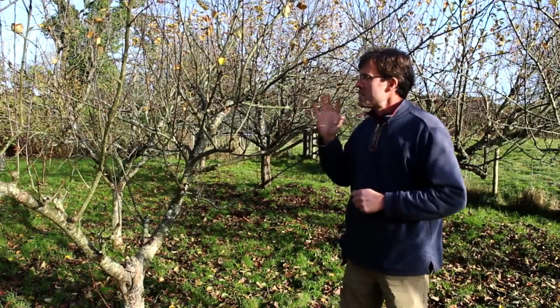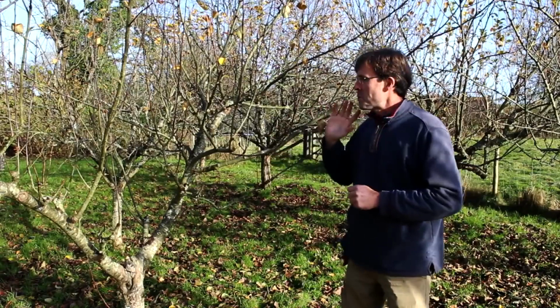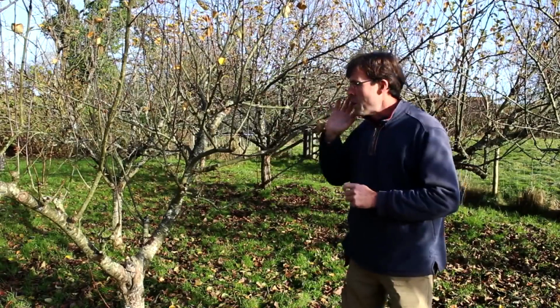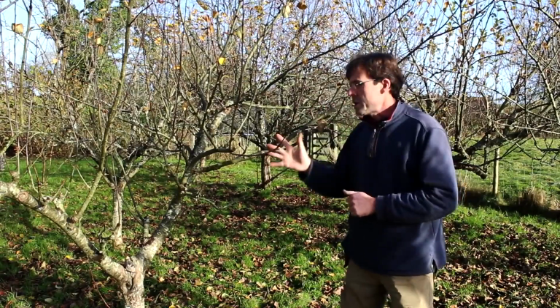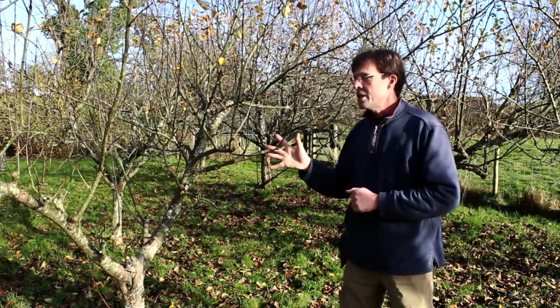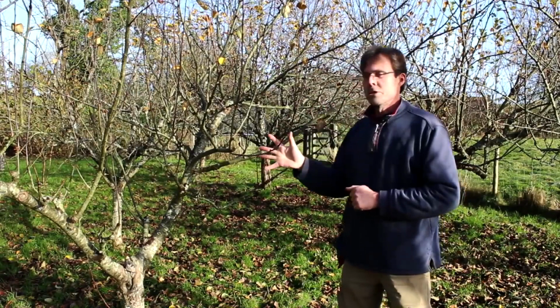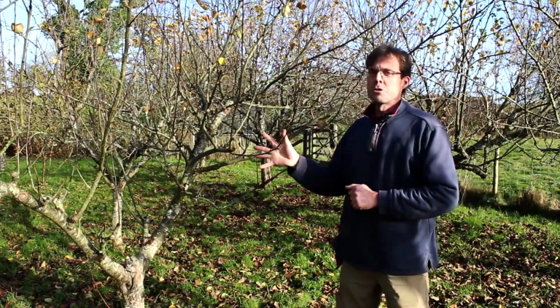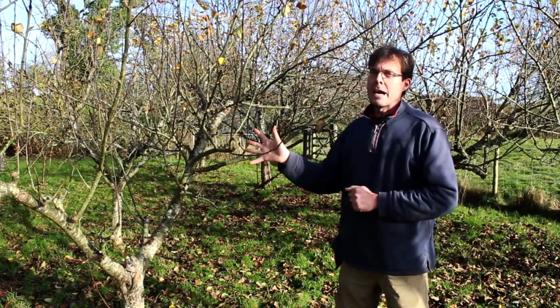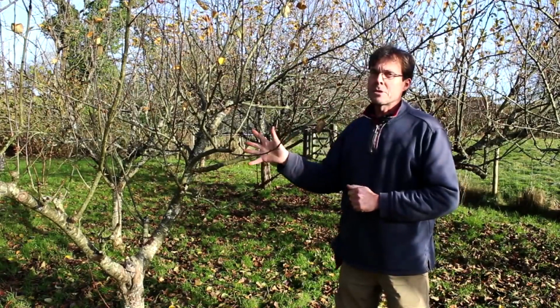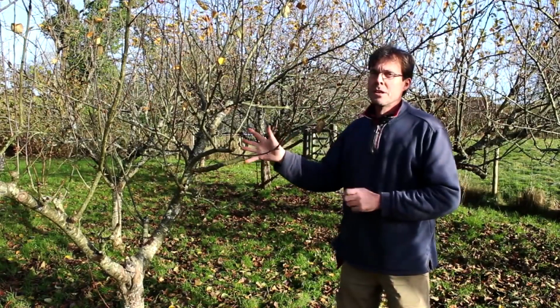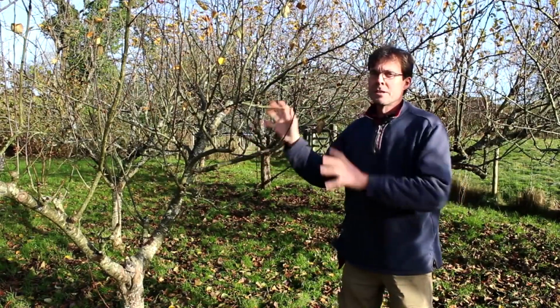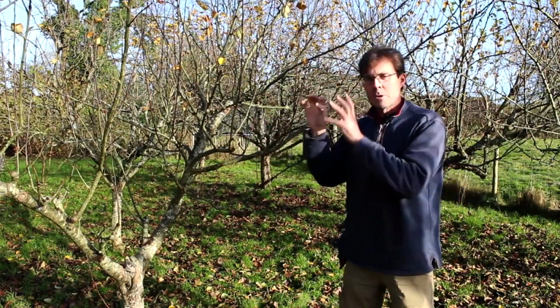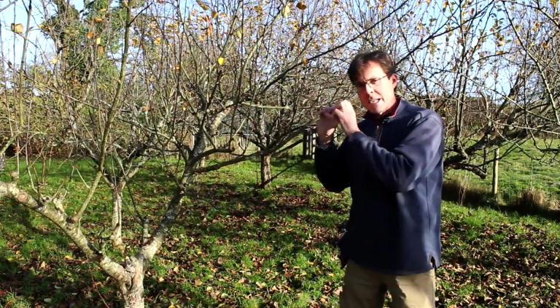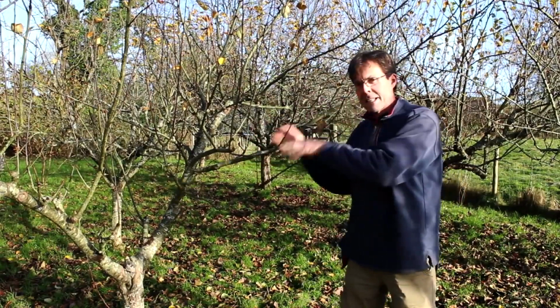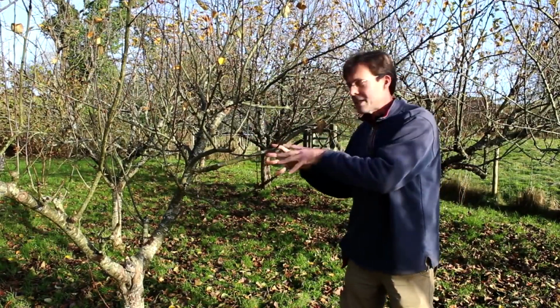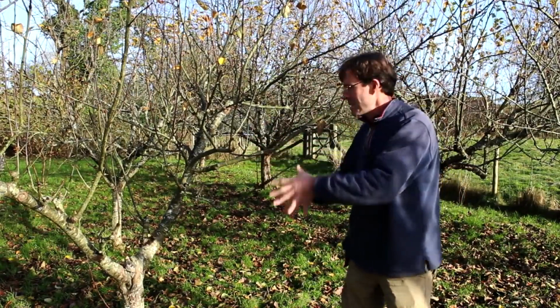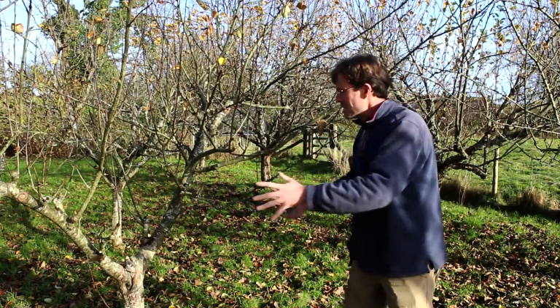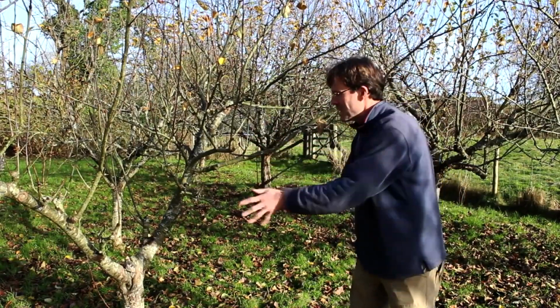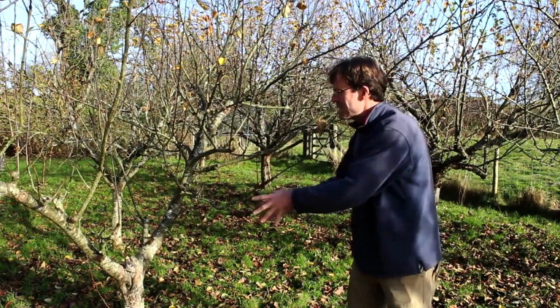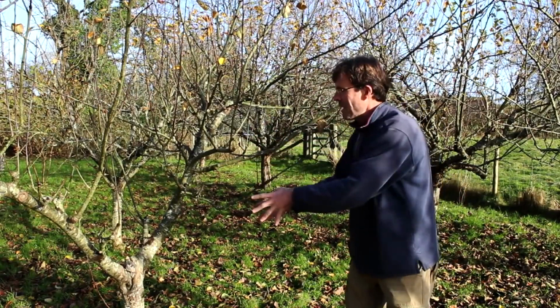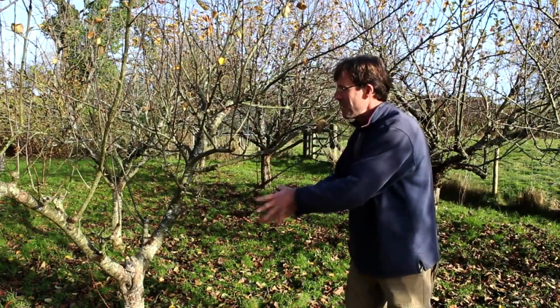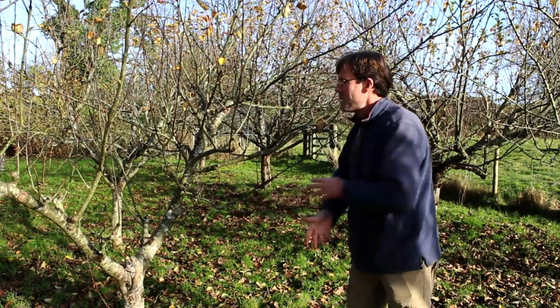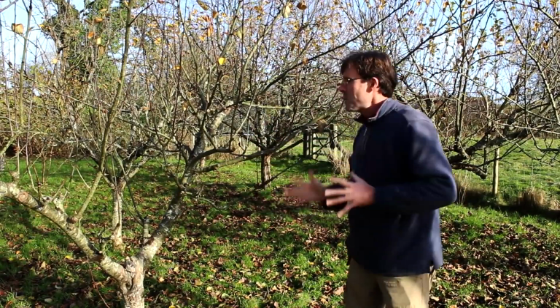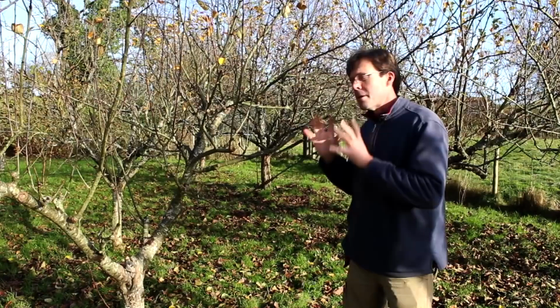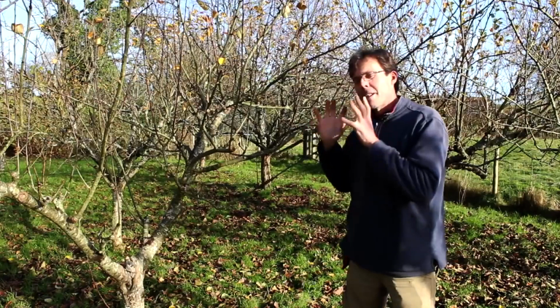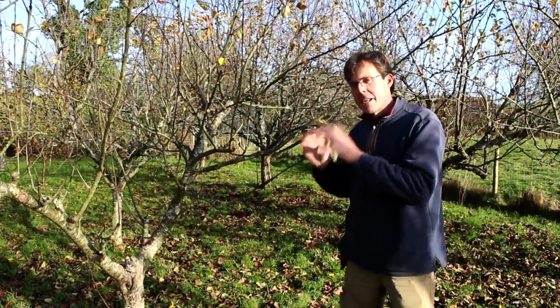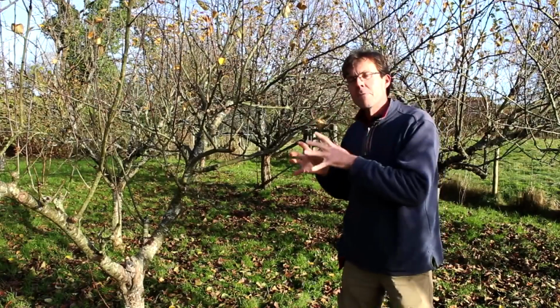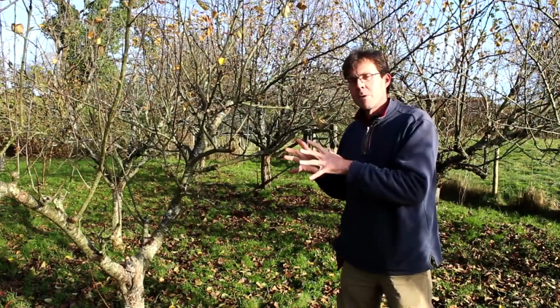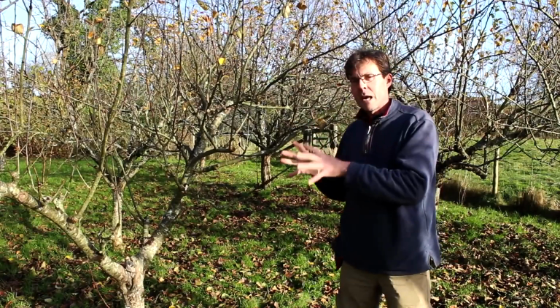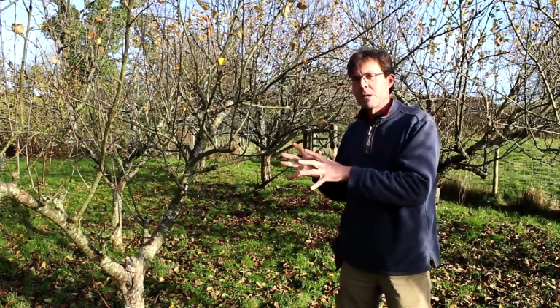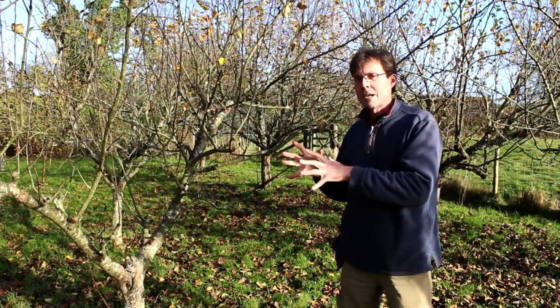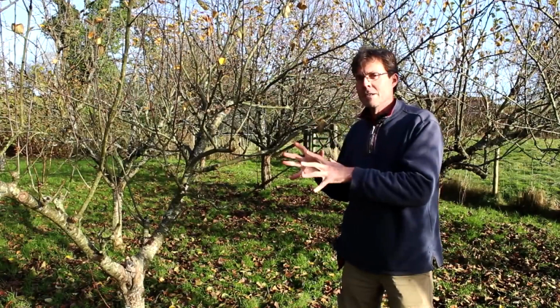We're not going to cut the tree out, we're not going to kill it or cut it down — we're going to live with apple canker.